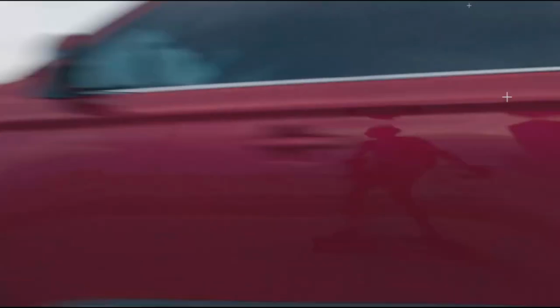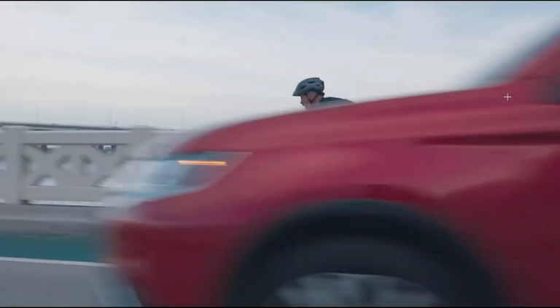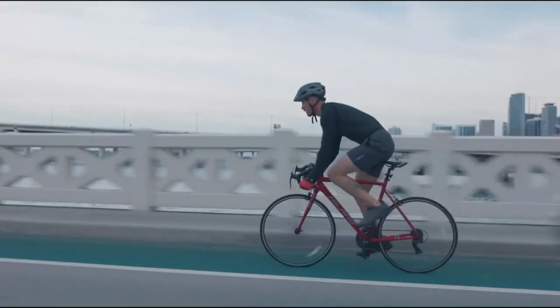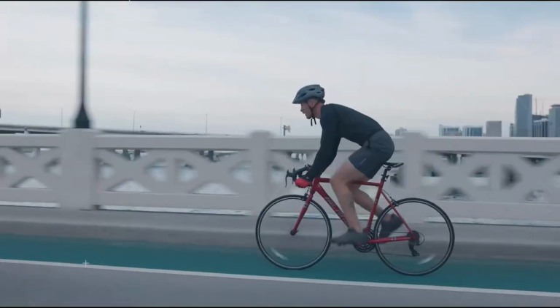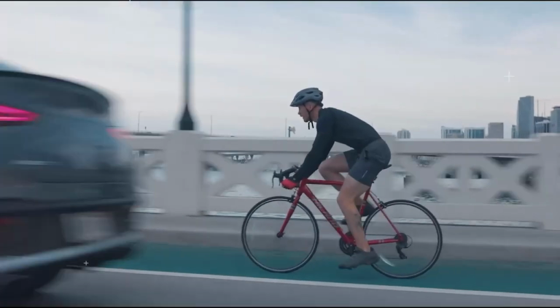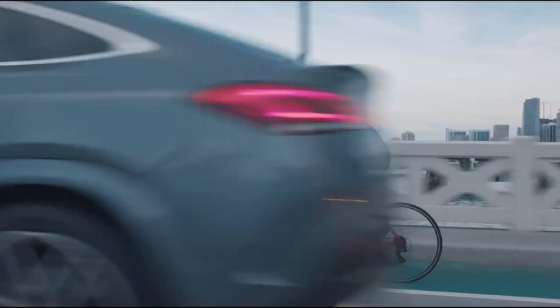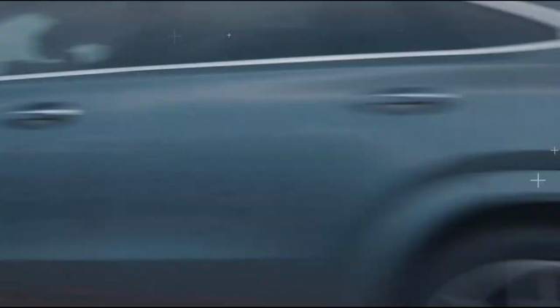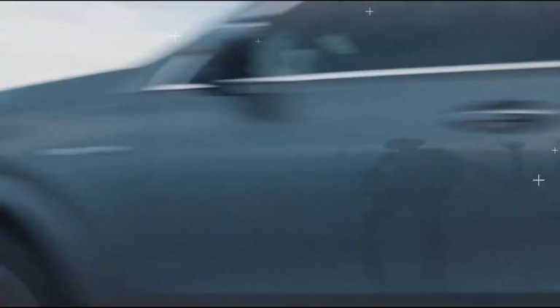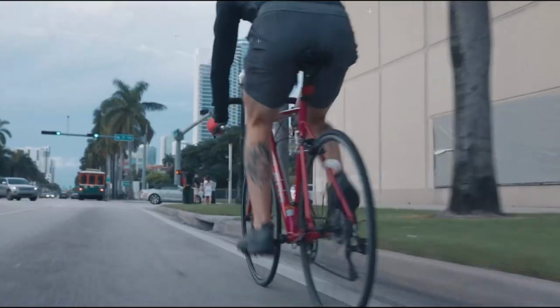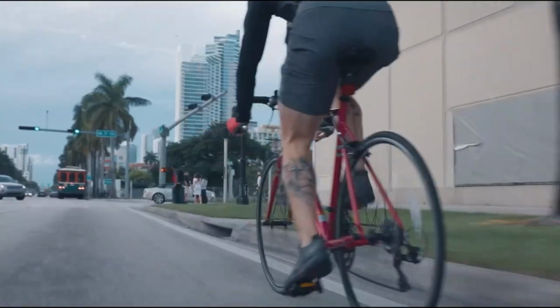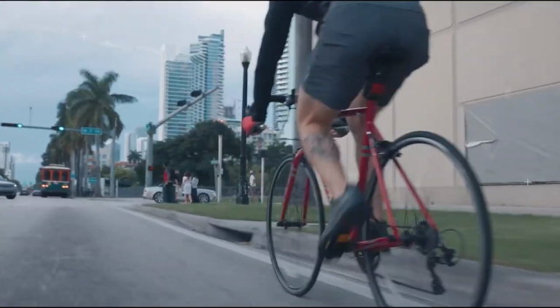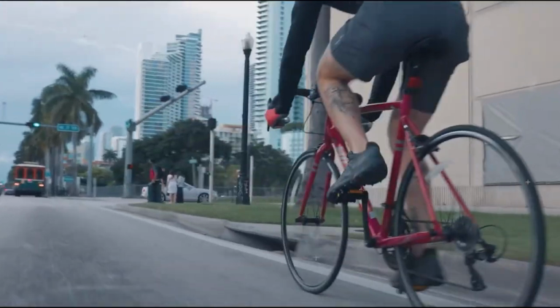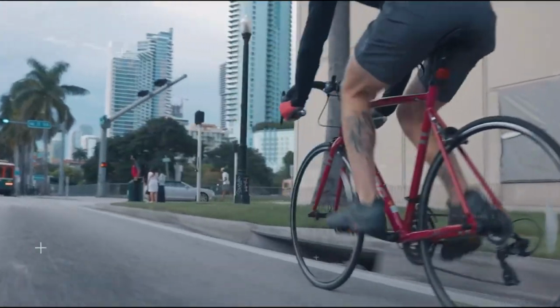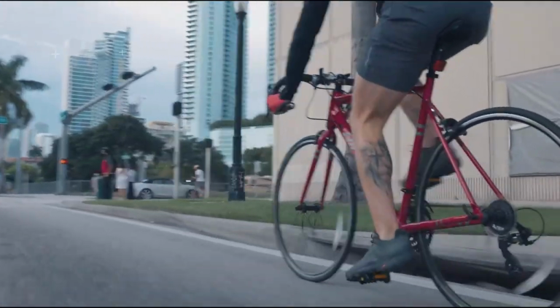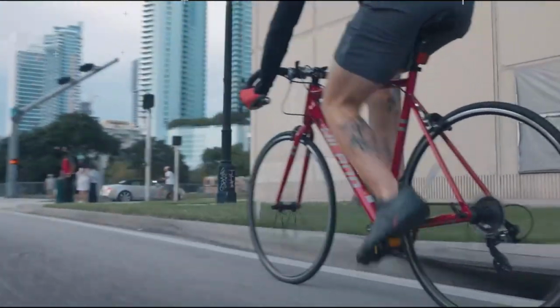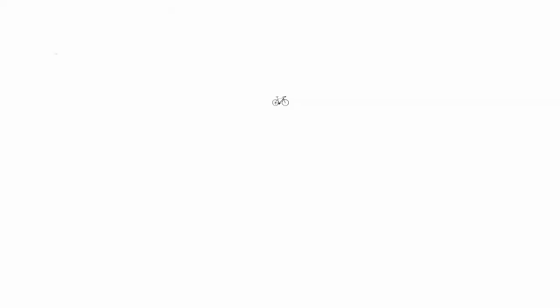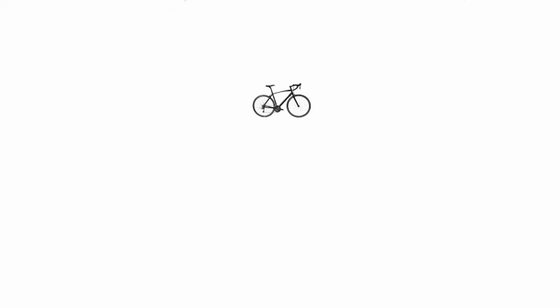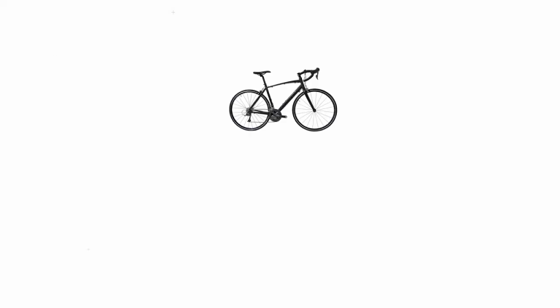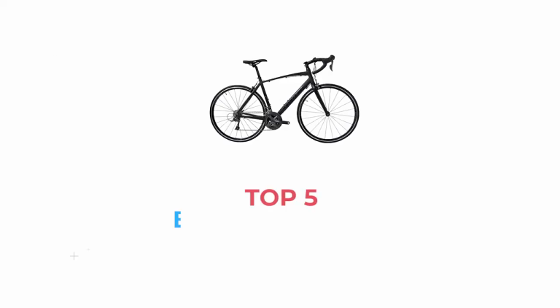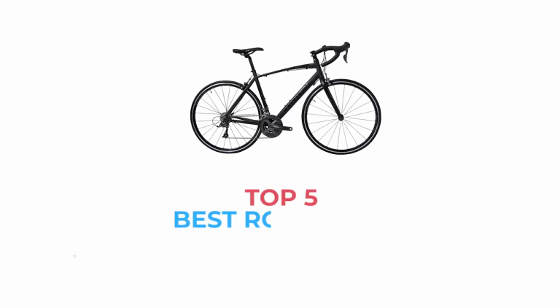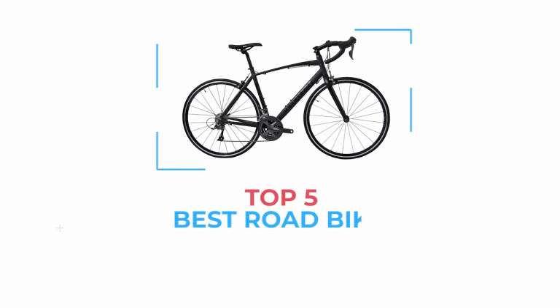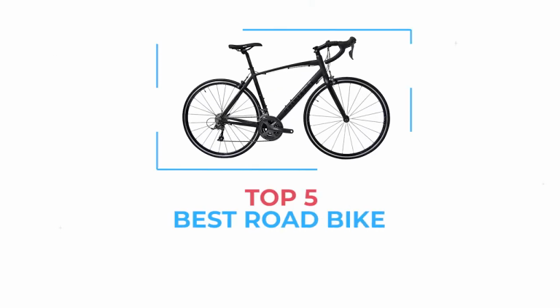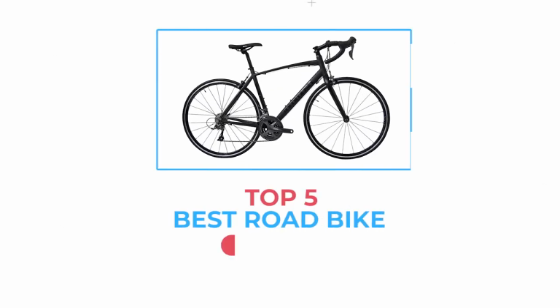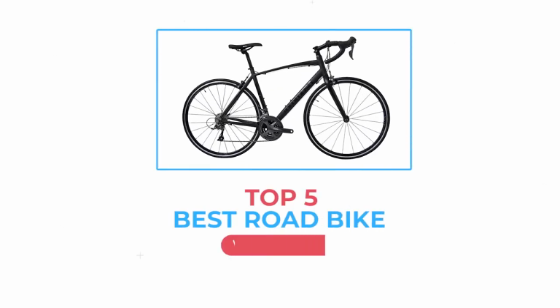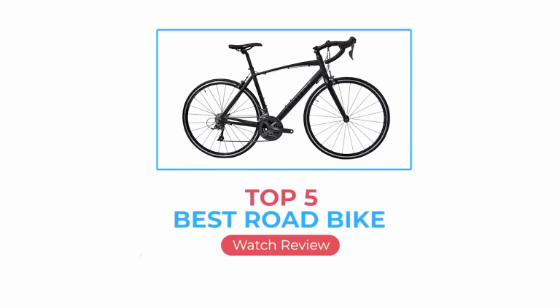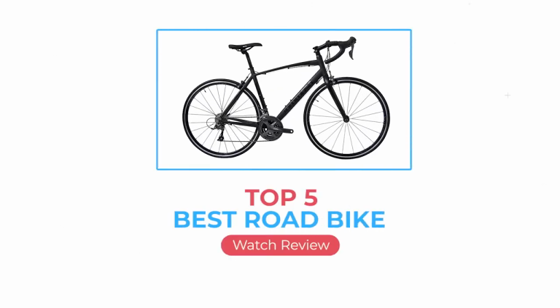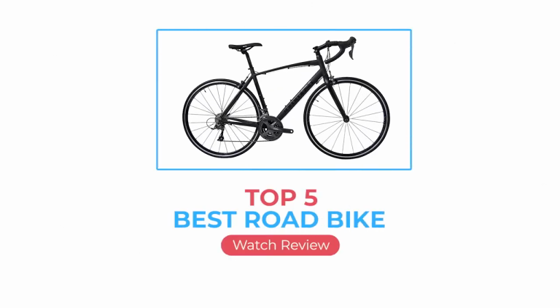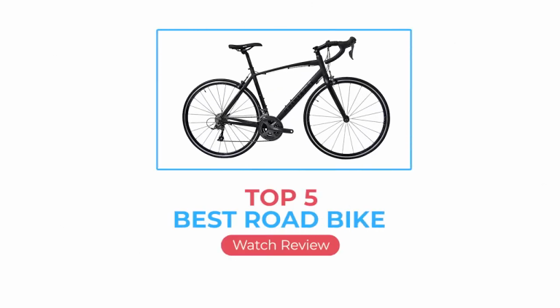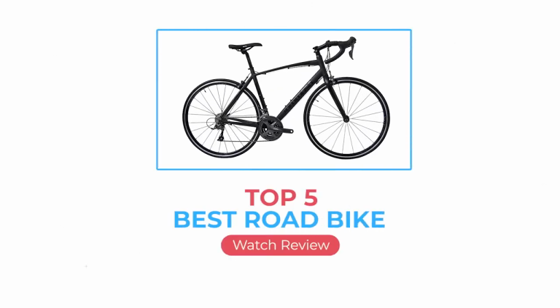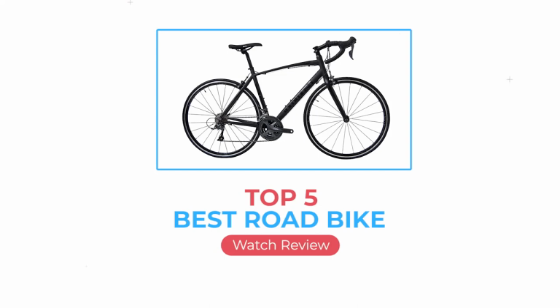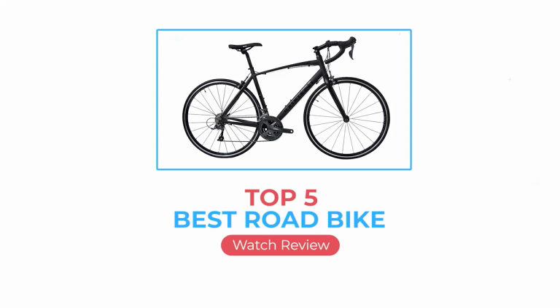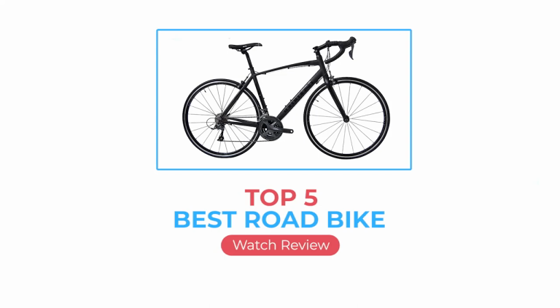Whether you just want to travel fast and far on your own, here we are going to review the top five best road bikes available right now.